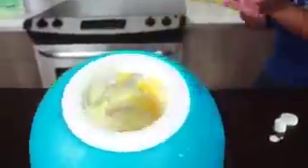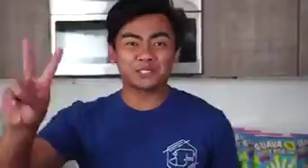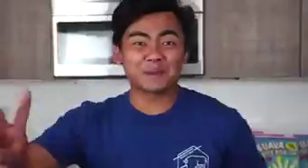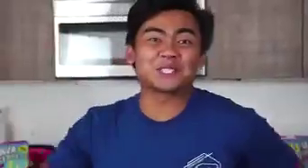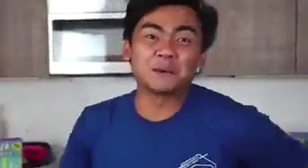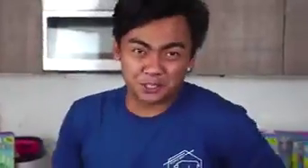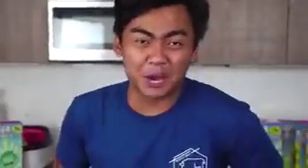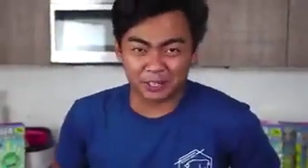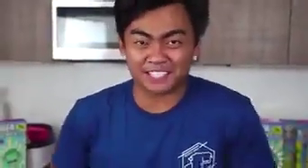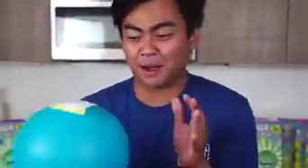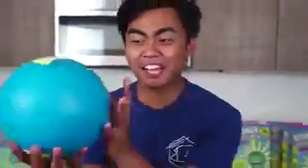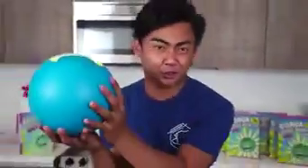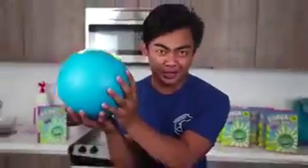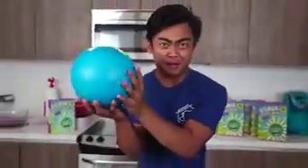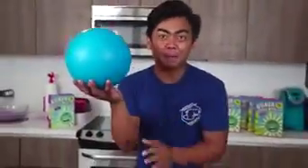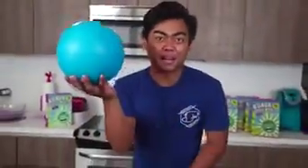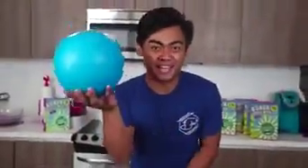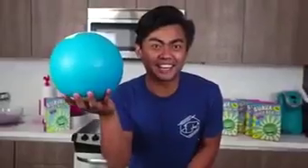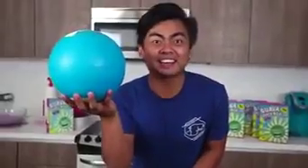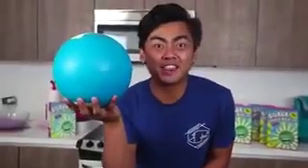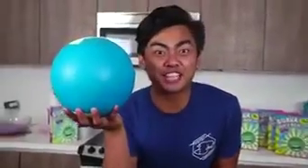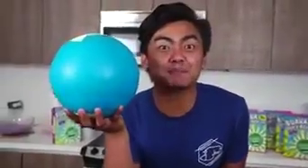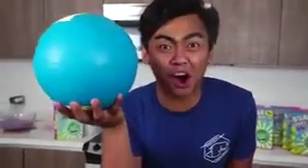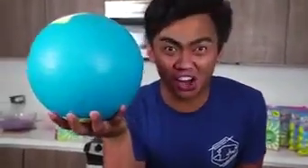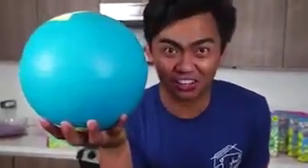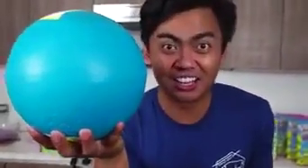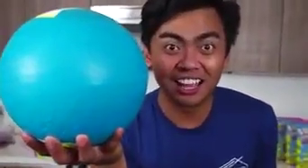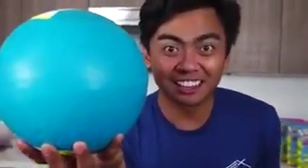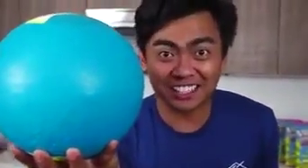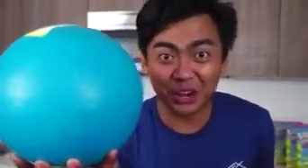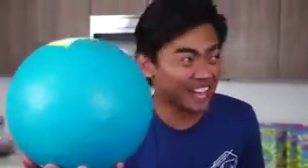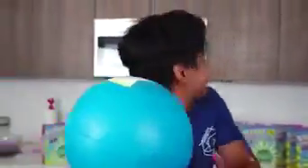What's up YouTube! Today we're gonna make some ice cream by kicking this ball. Let's do this.